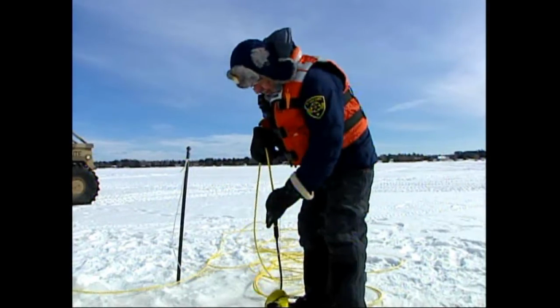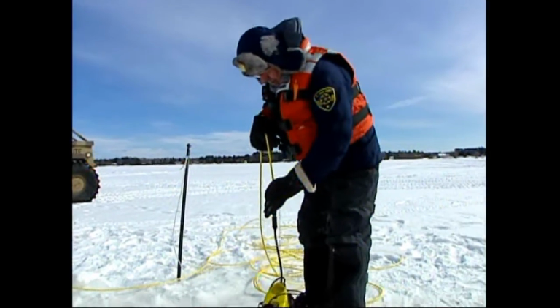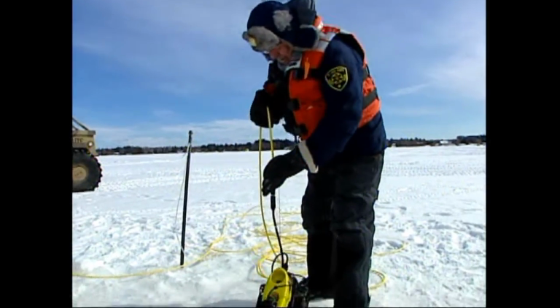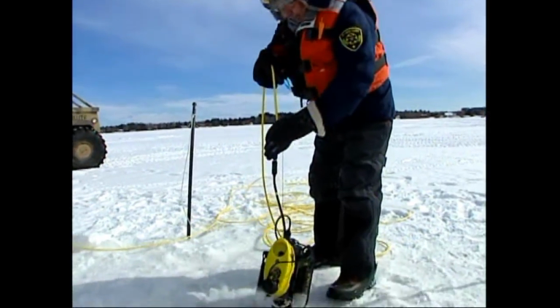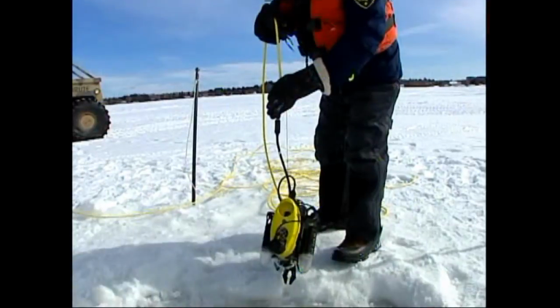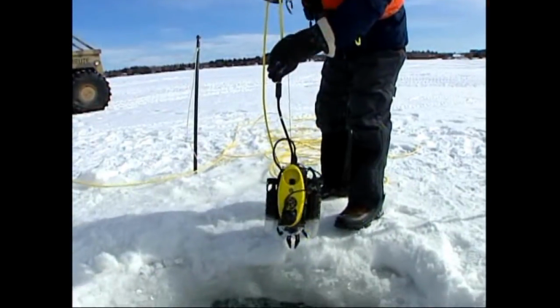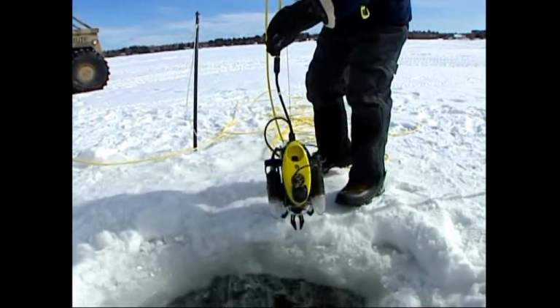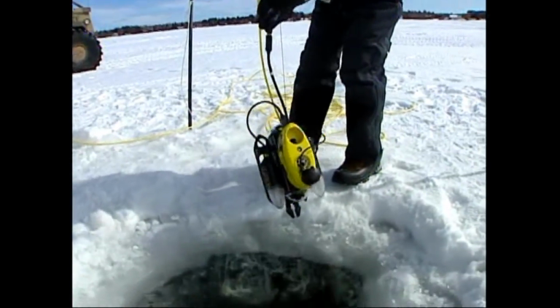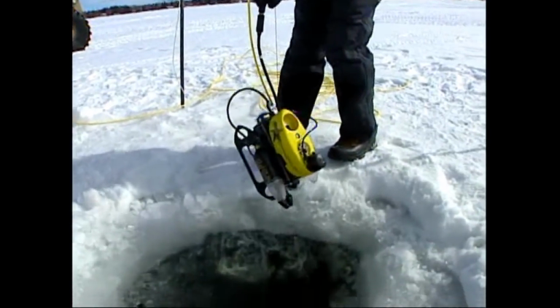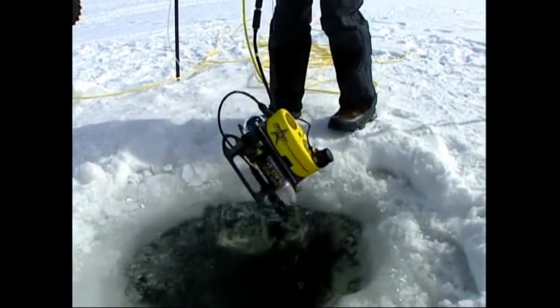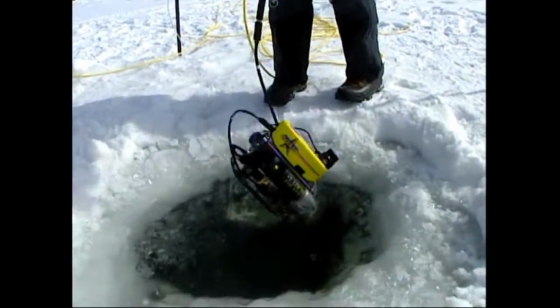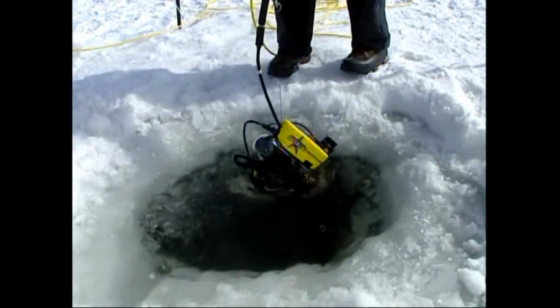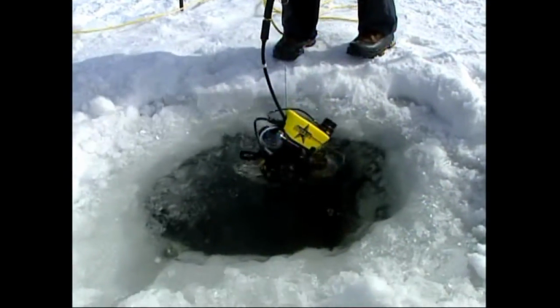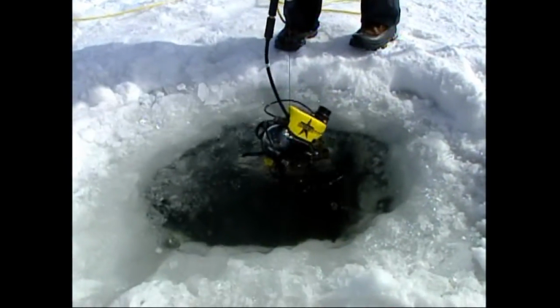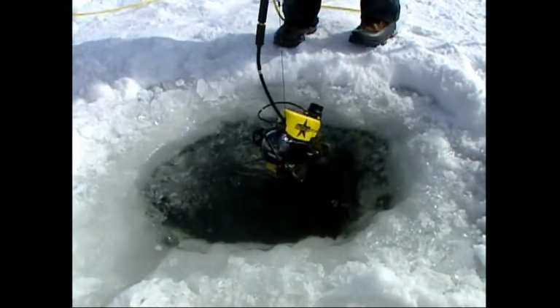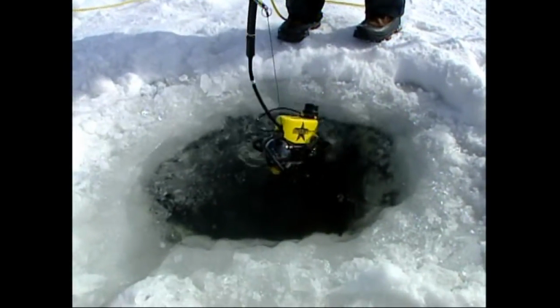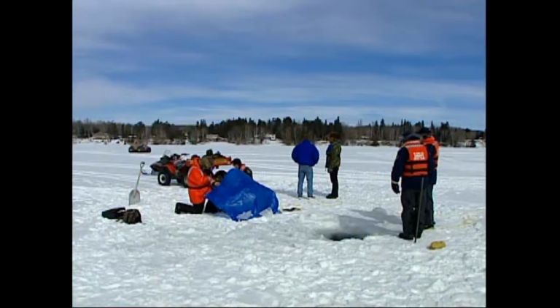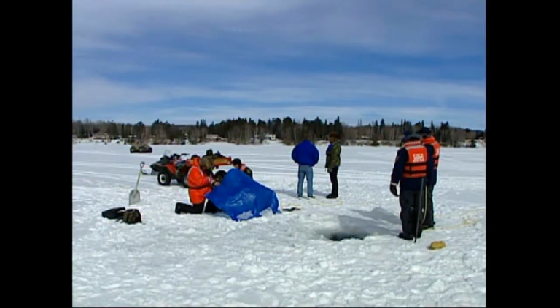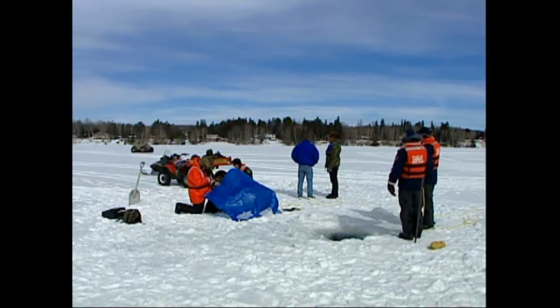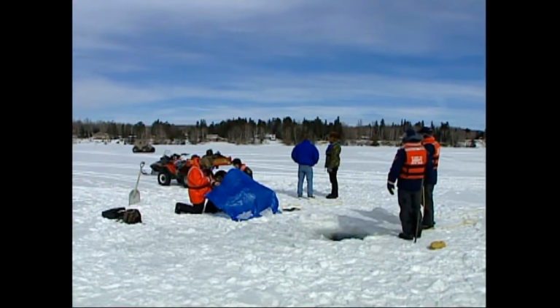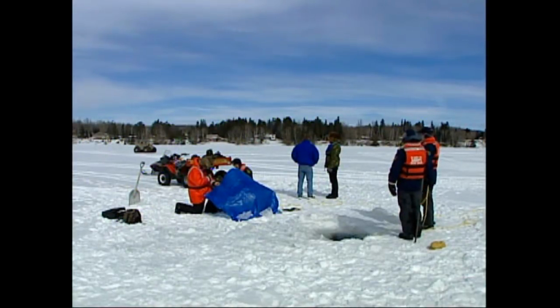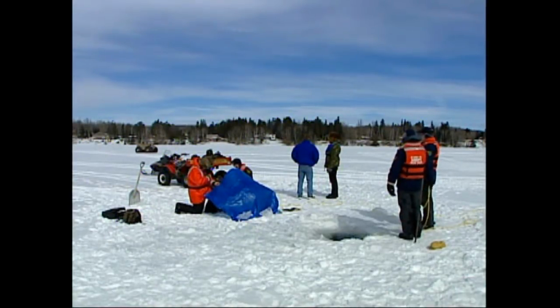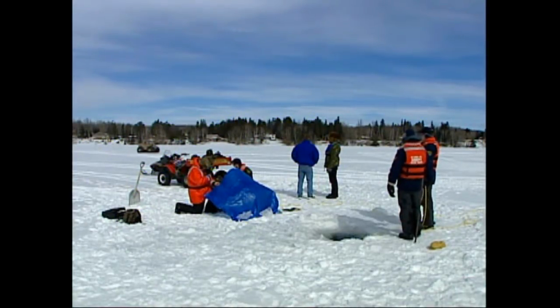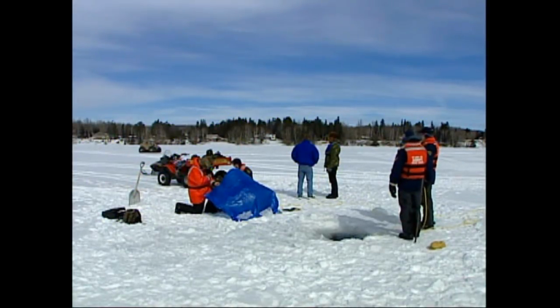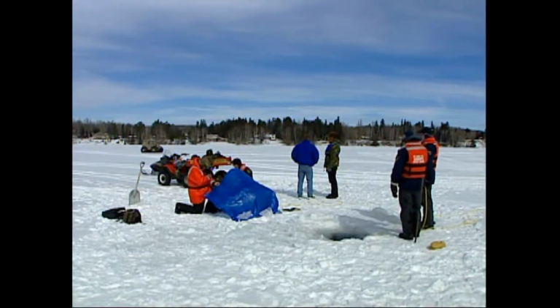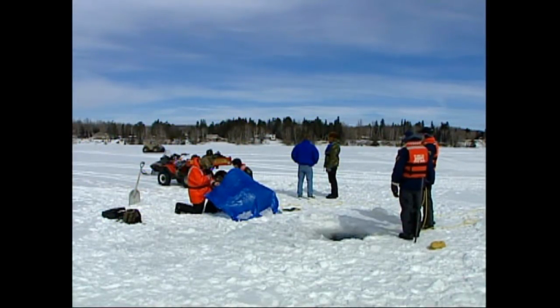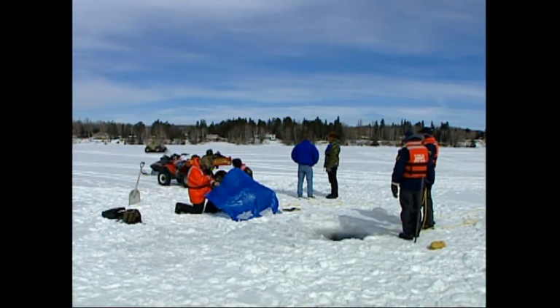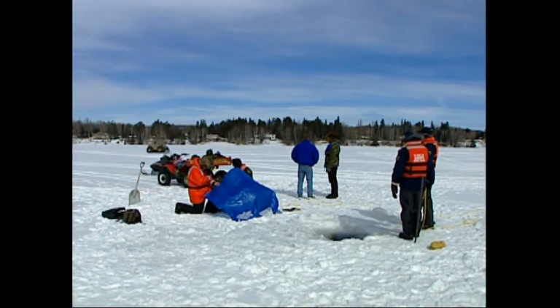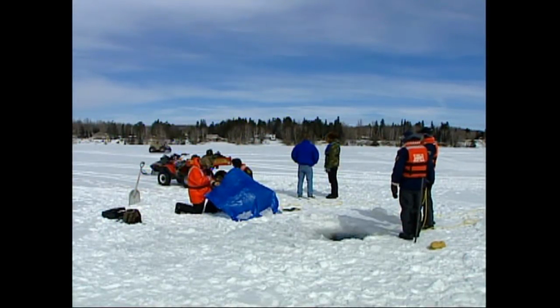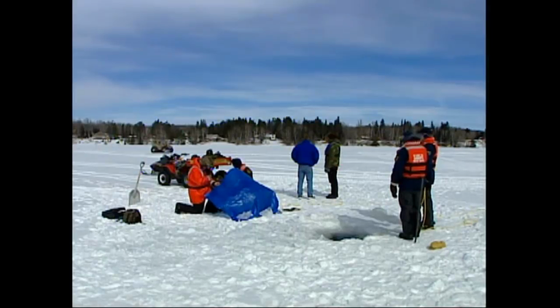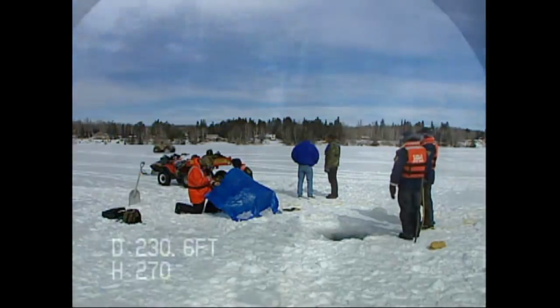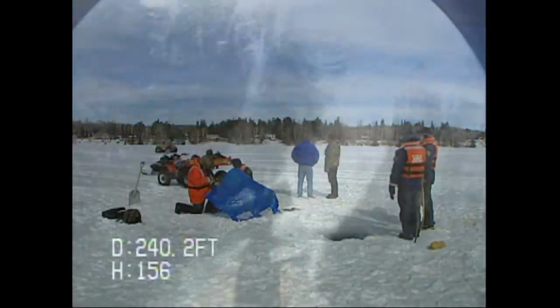Once a month, the squad hits Minnesota lakes and rivers to train. Today, Pike Lake provides the testing ground.